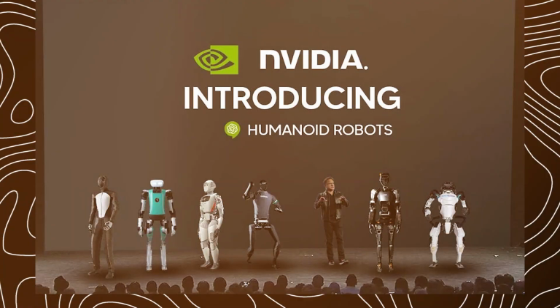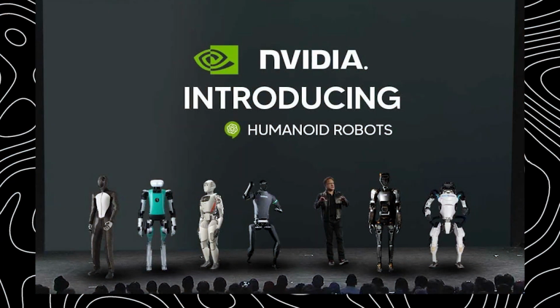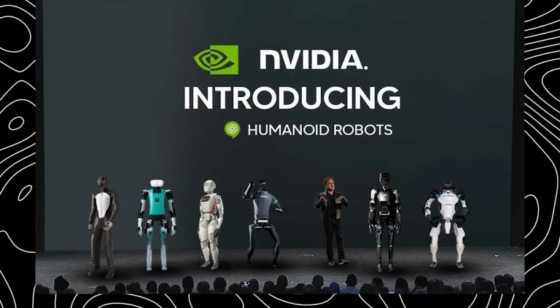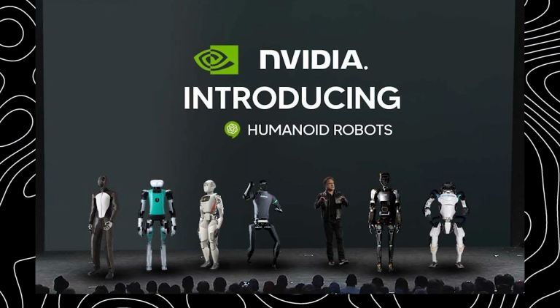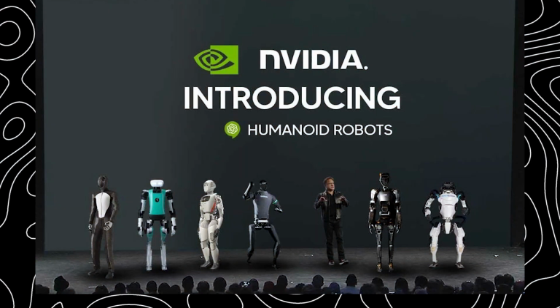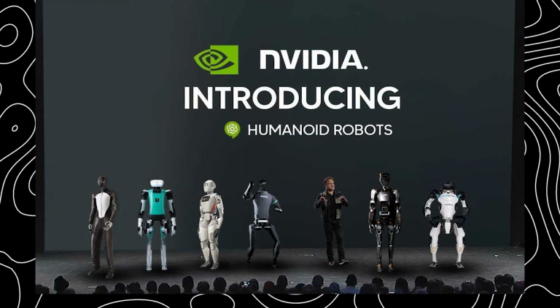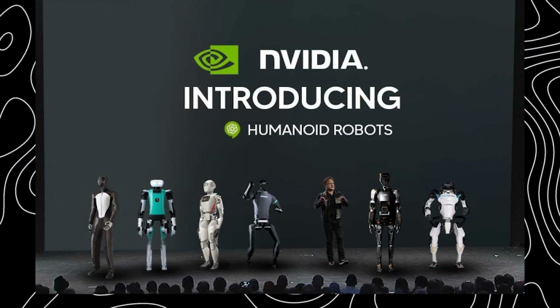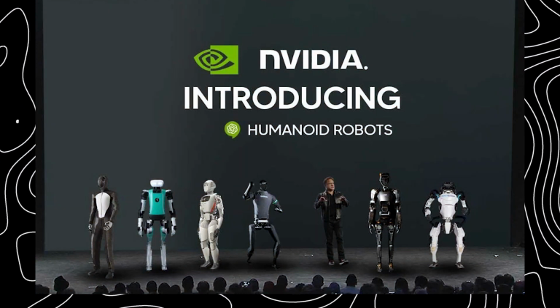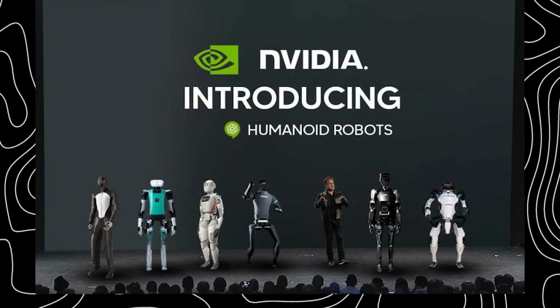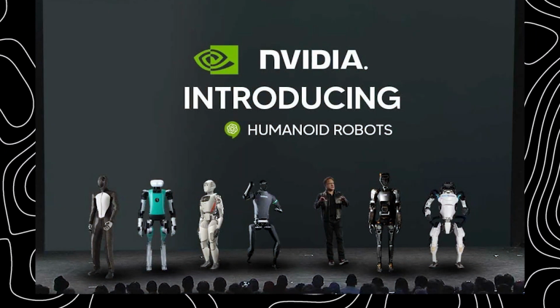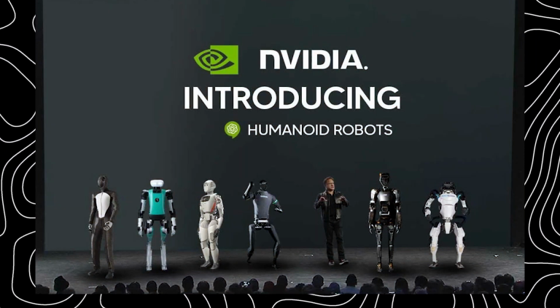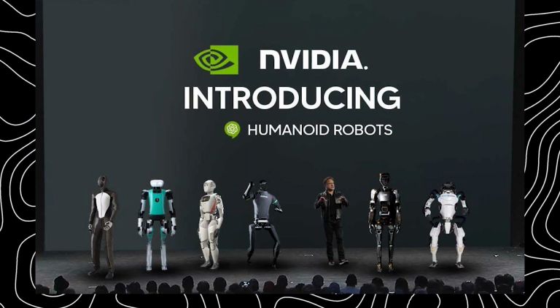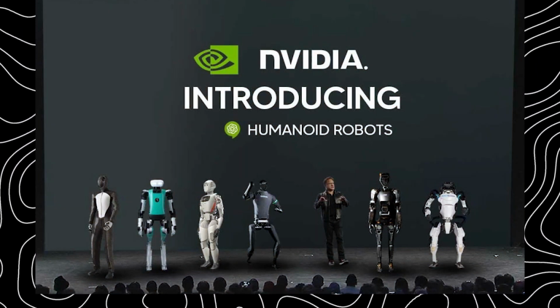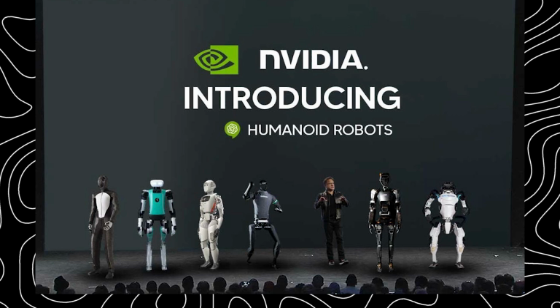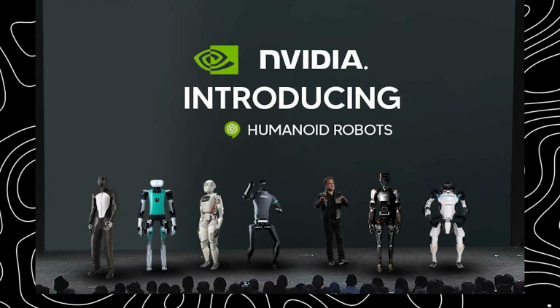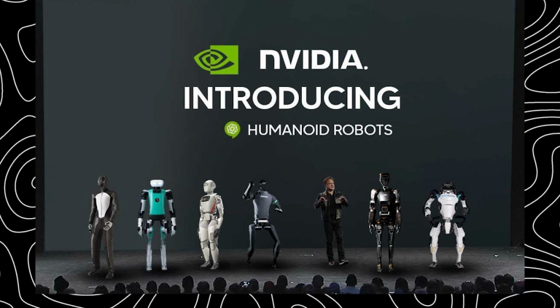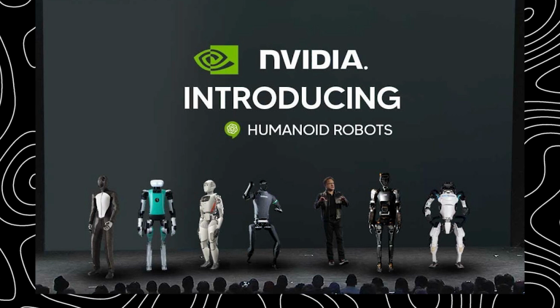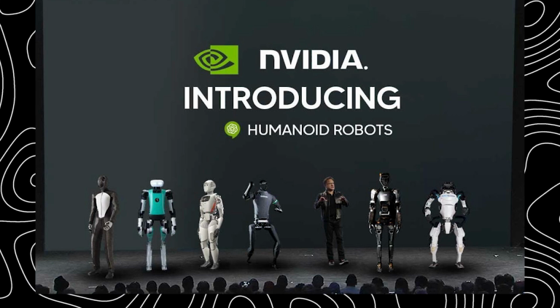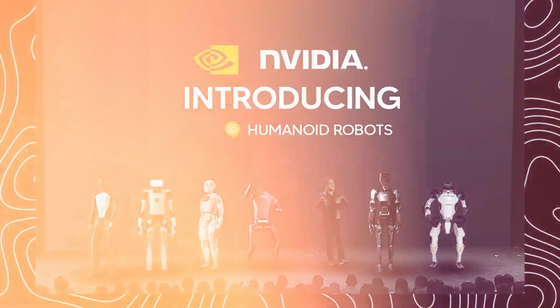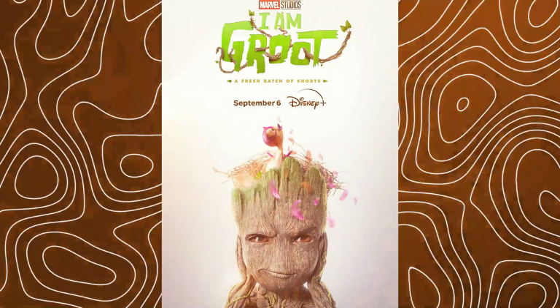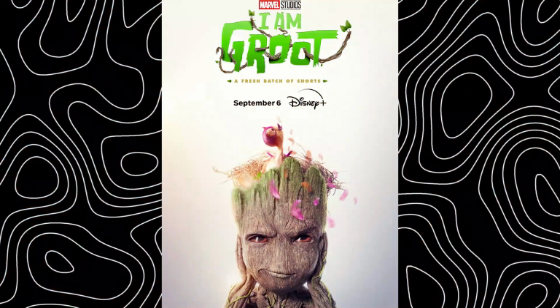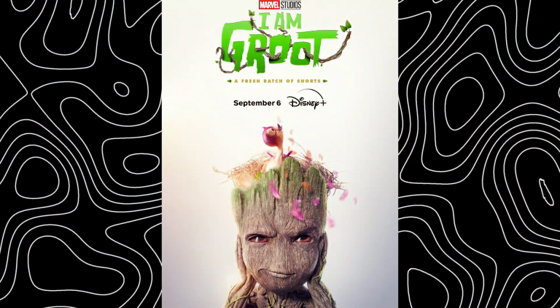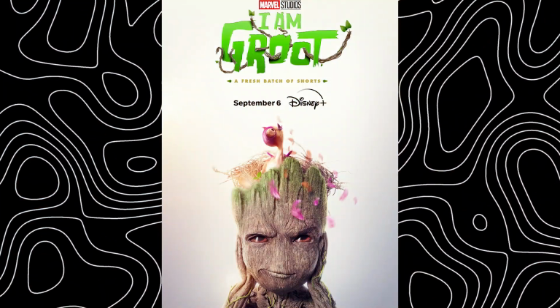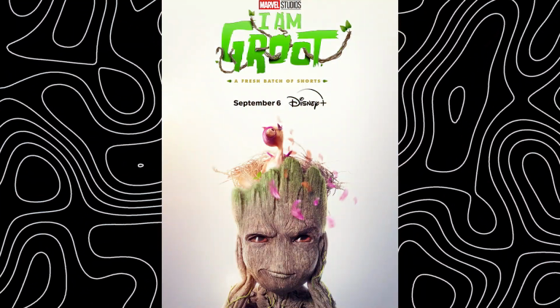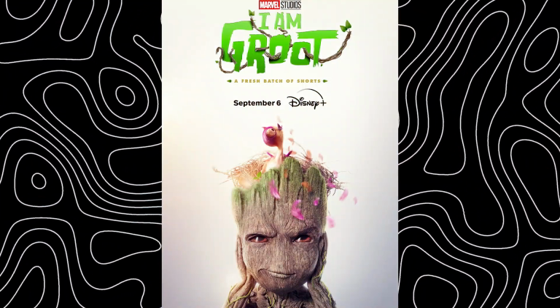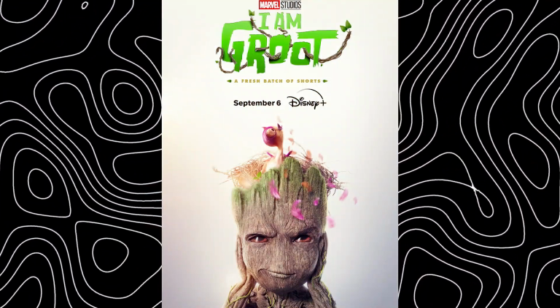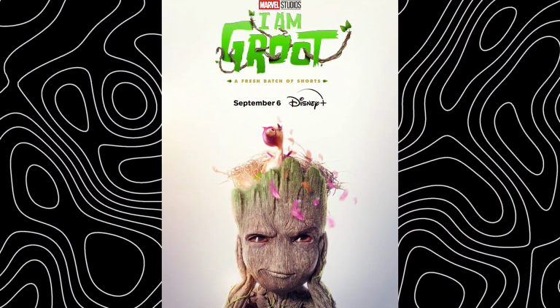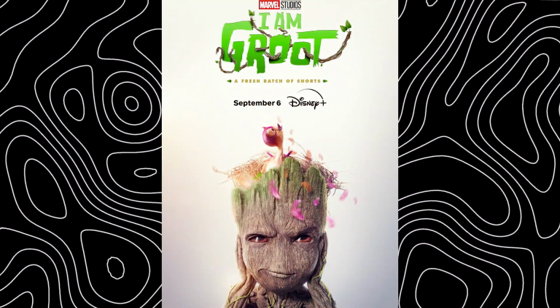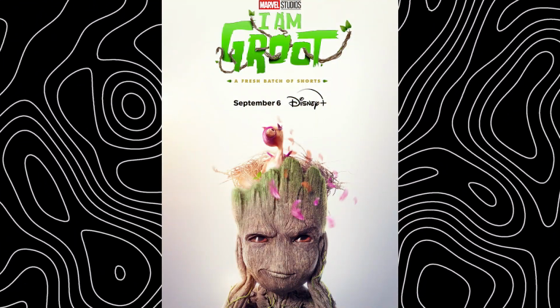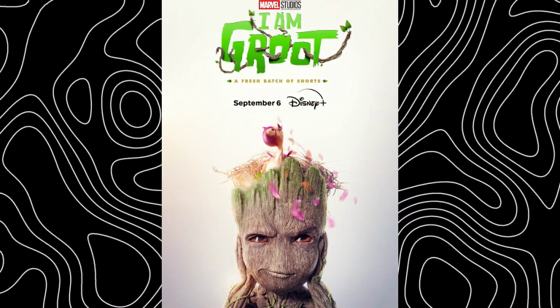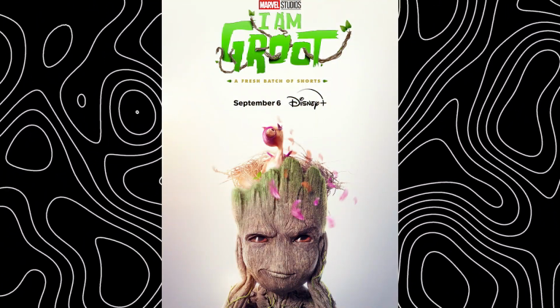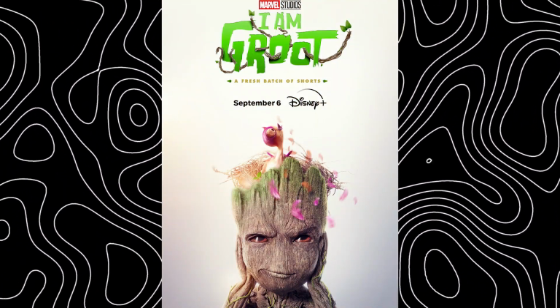NVIDIA's Project Groot is a new venture into the world of humanoid robotics. The project is named after the beloved Marvel character, Groot.